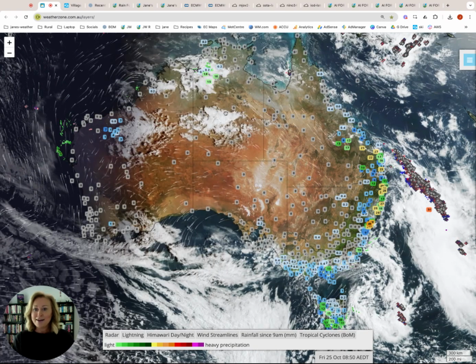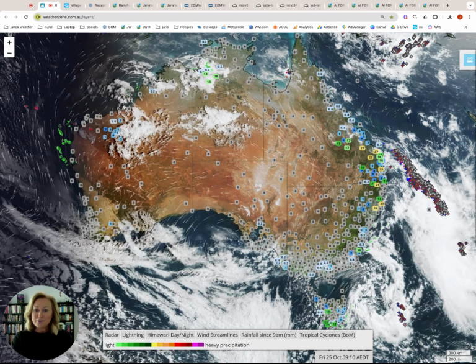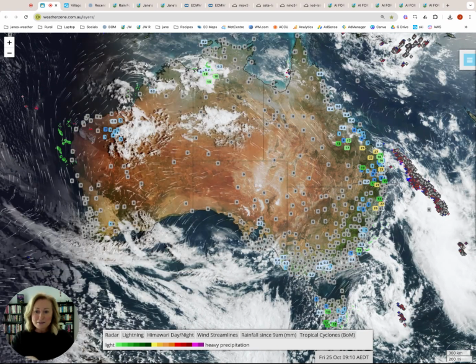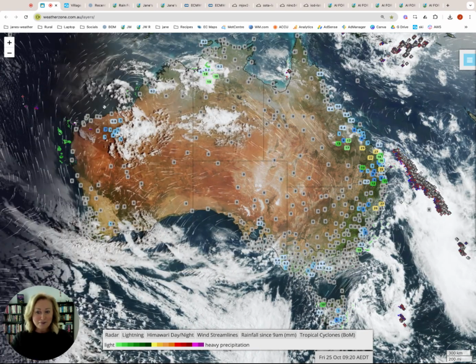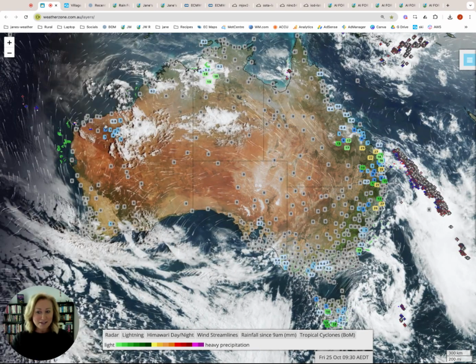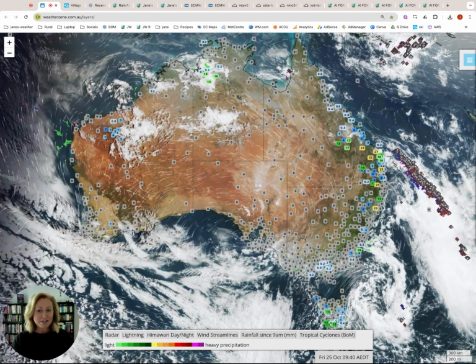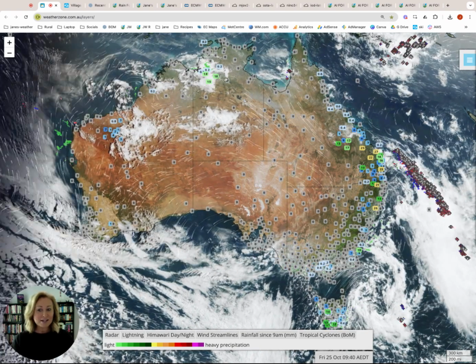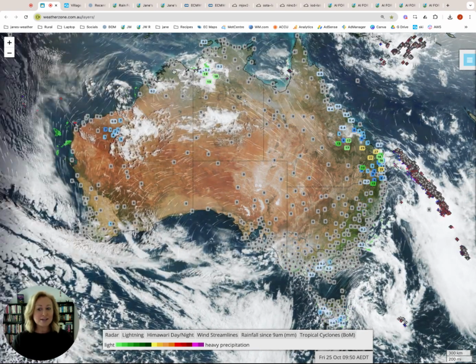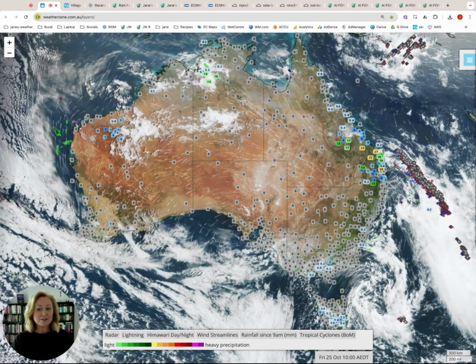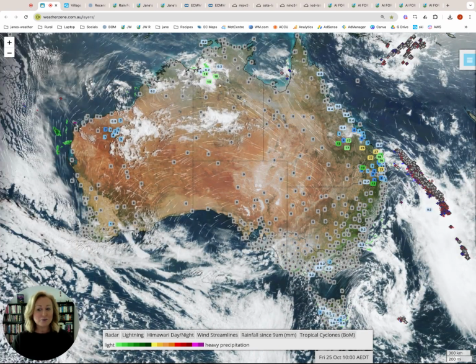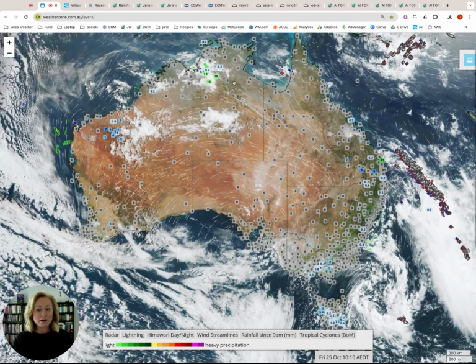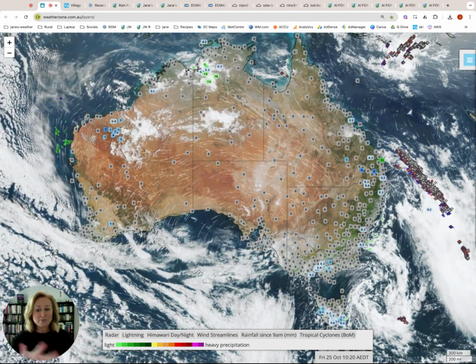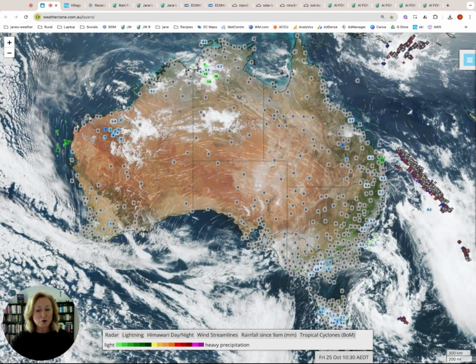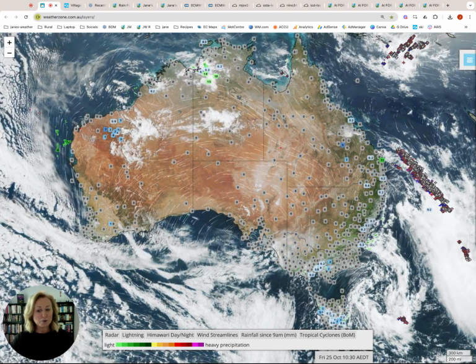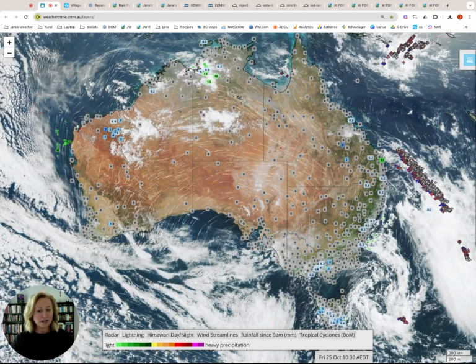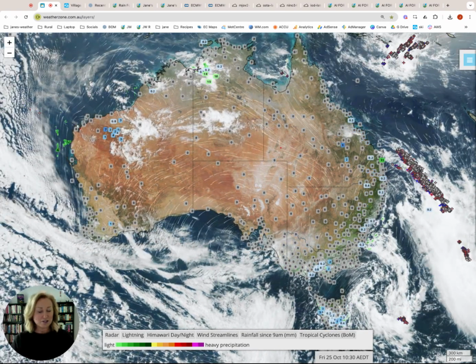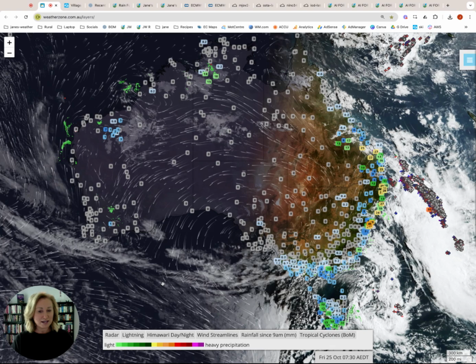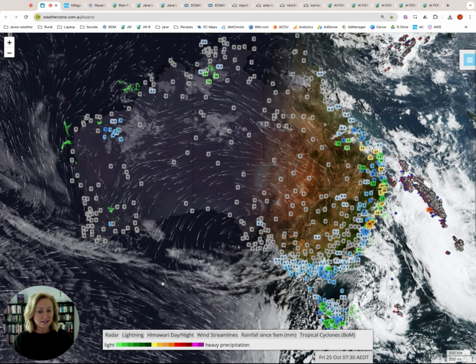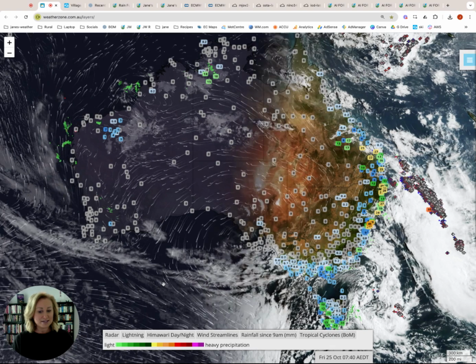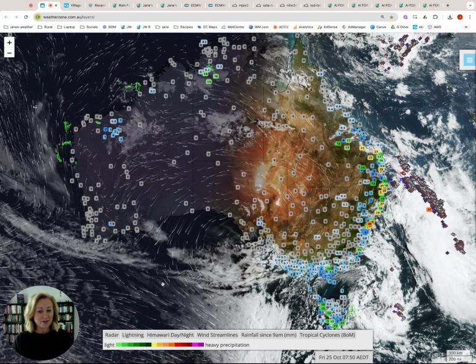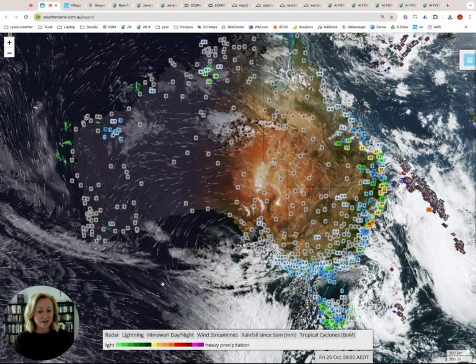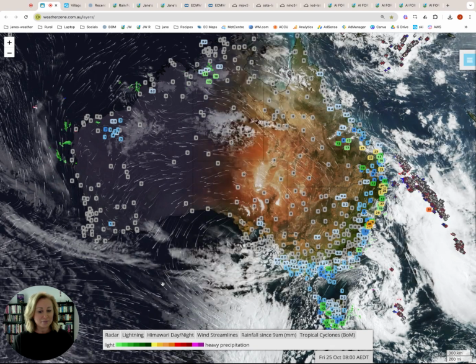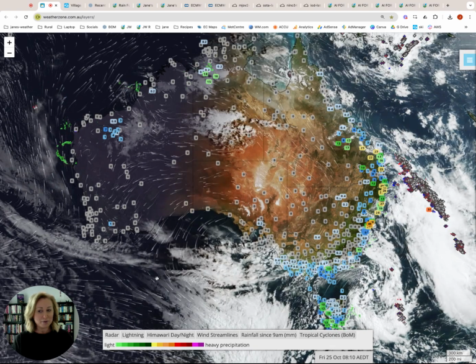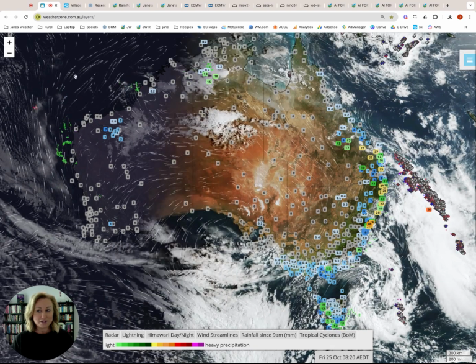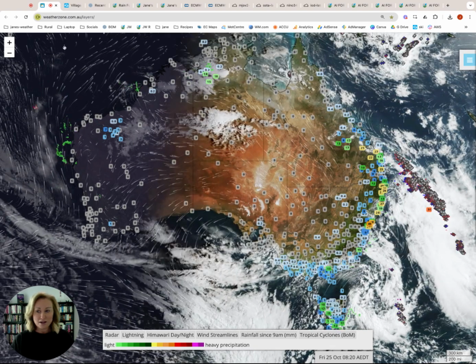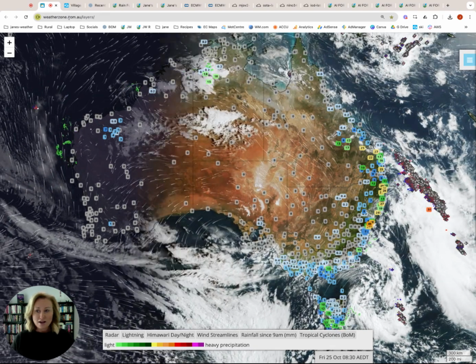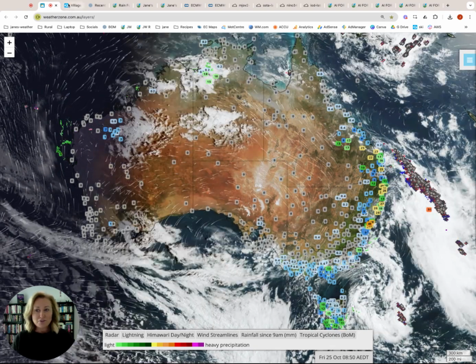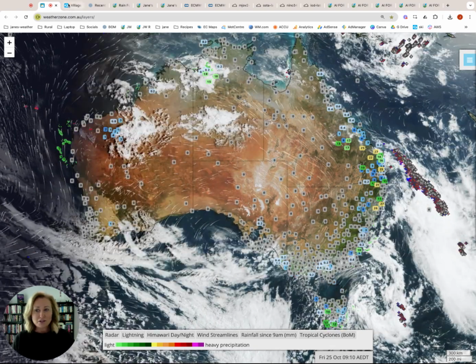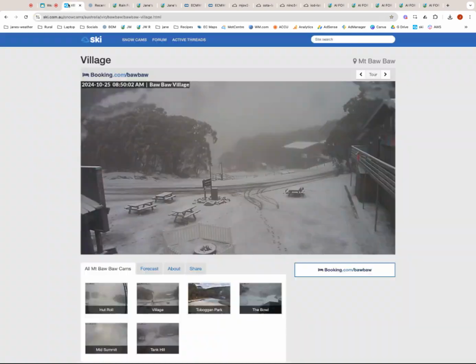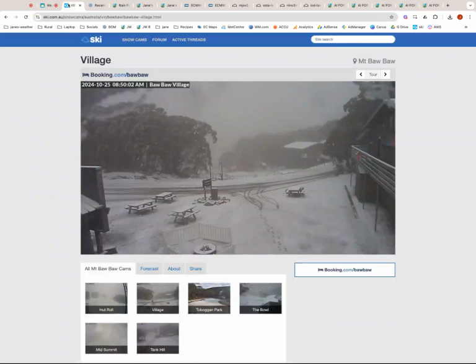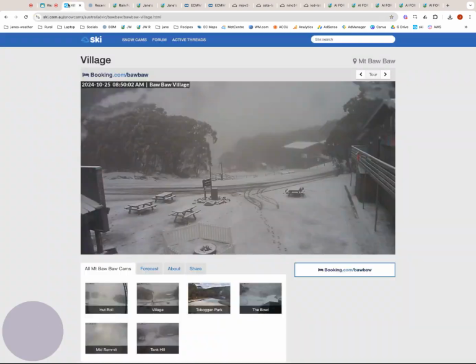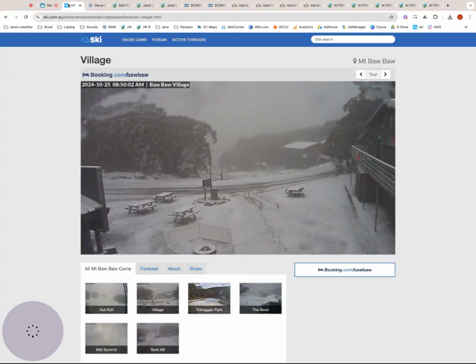Otherwise there's a bit of activity here in the northwest but no real connection down into the south at the moment. Let's have a look at just how cold it is.